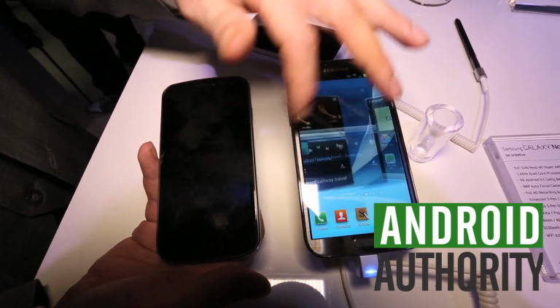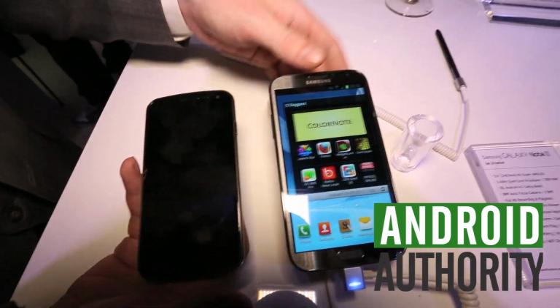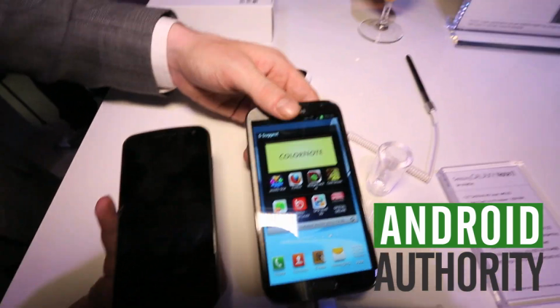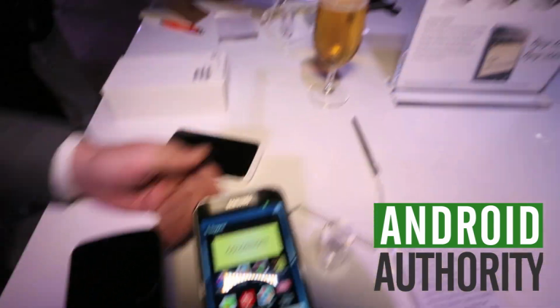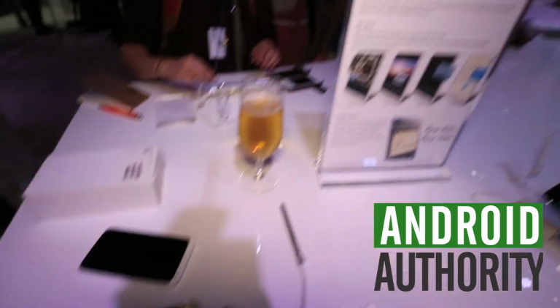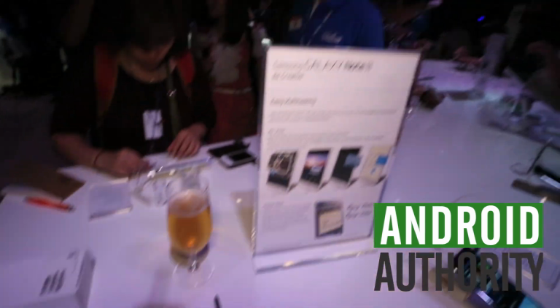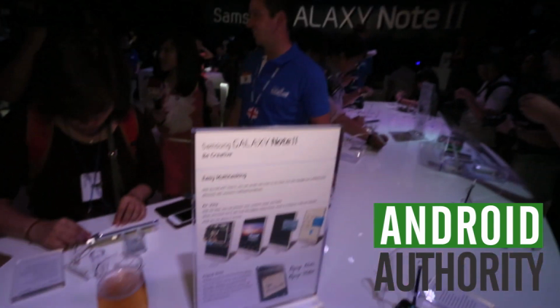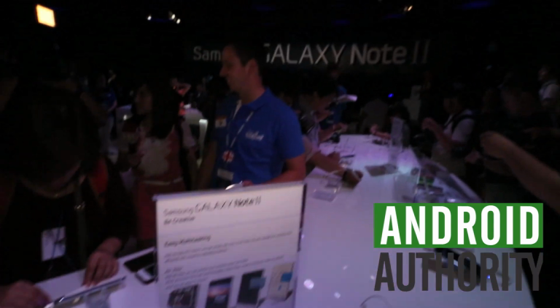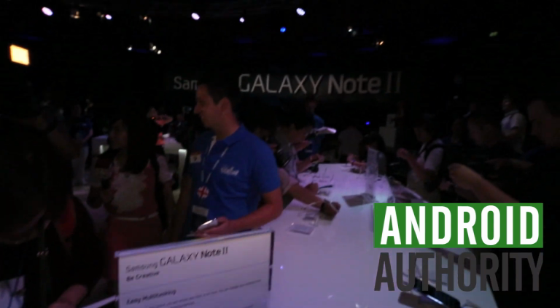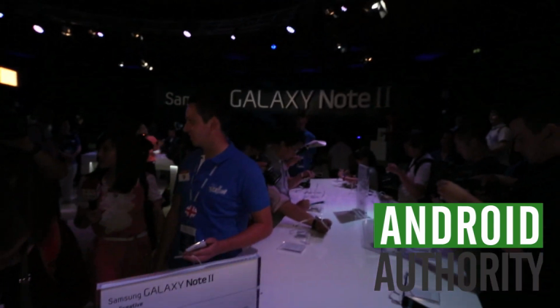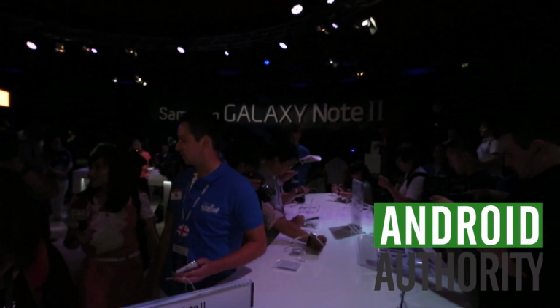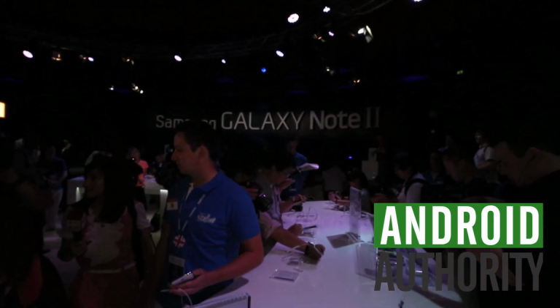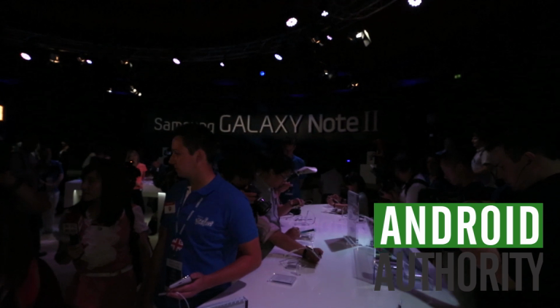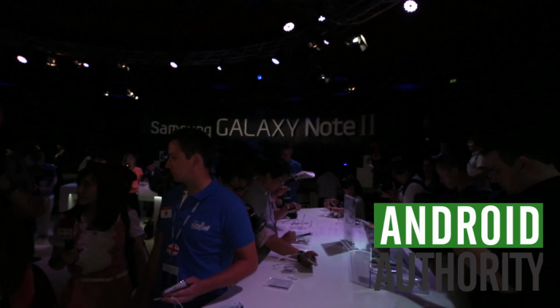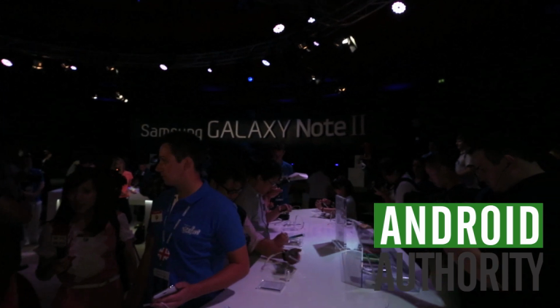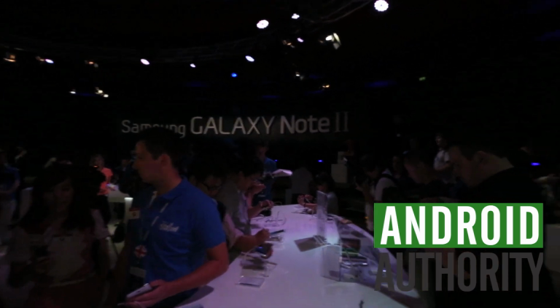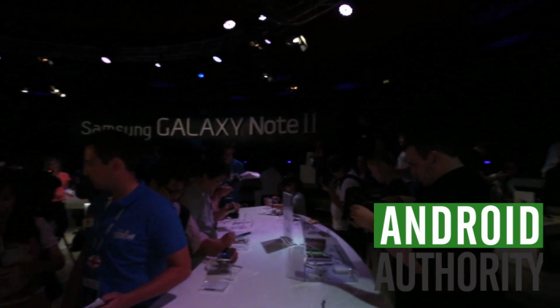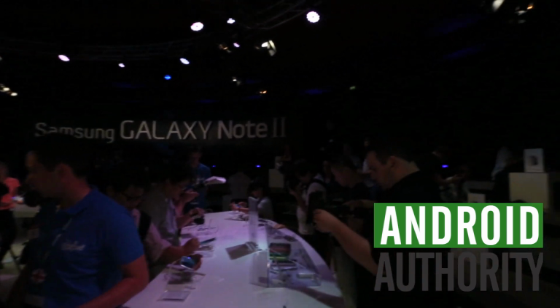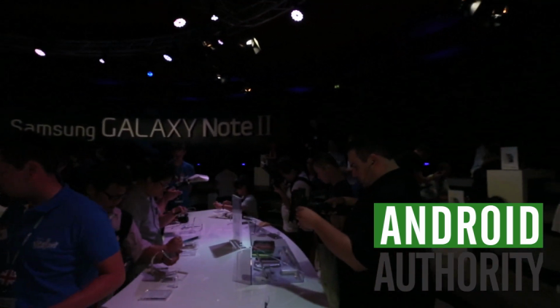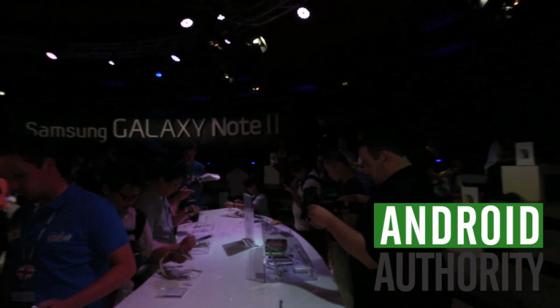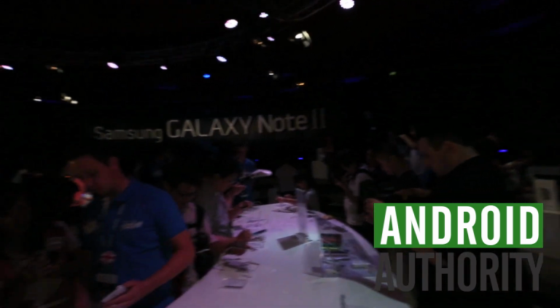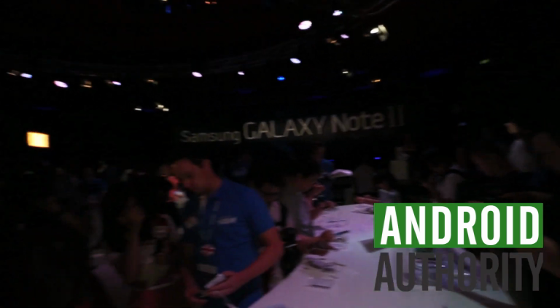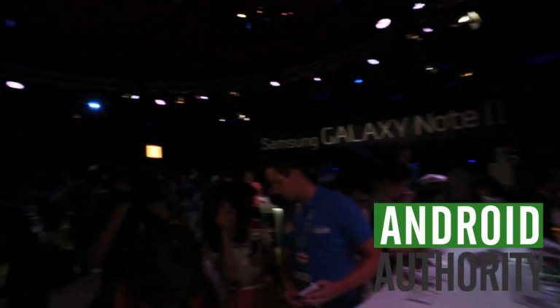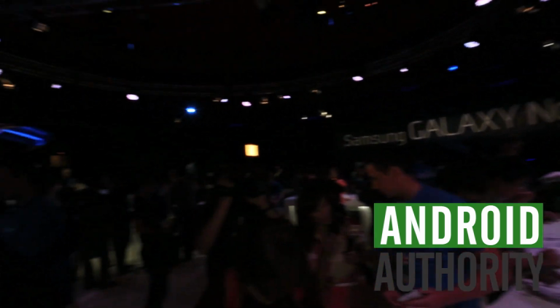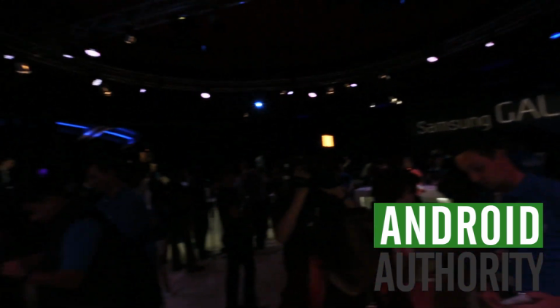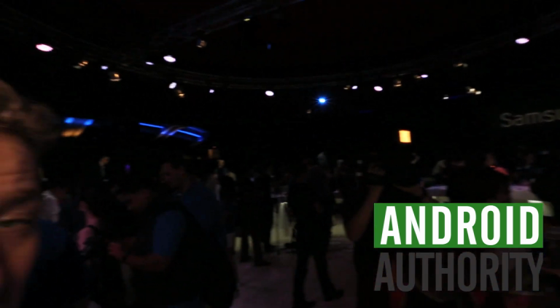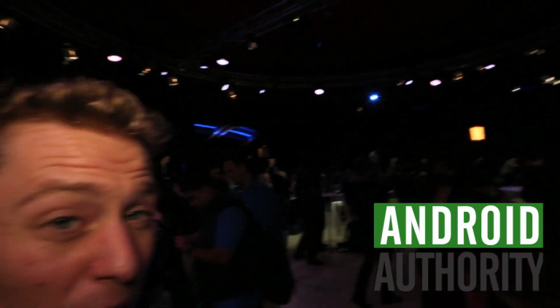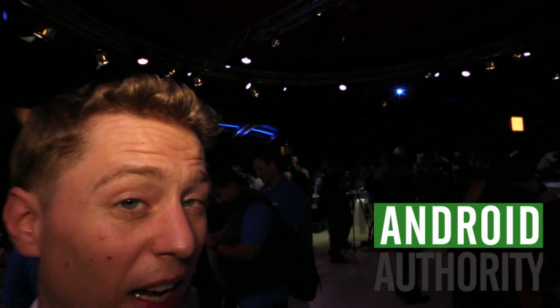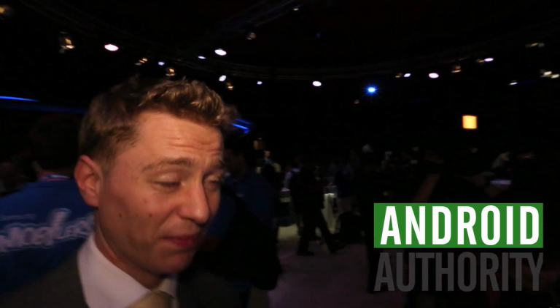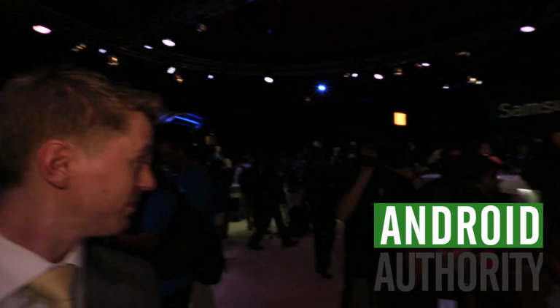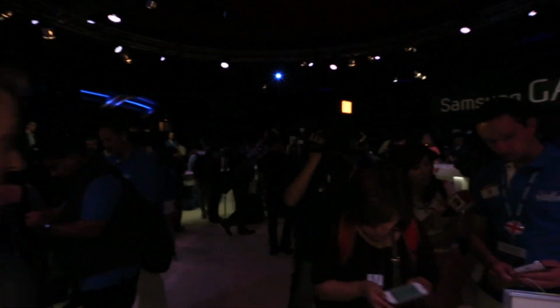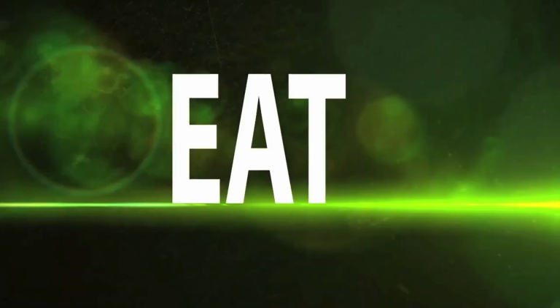Here we are at the Unpacked Berlin event from Samsung. Look at them — check it out, pretty cool, eh?